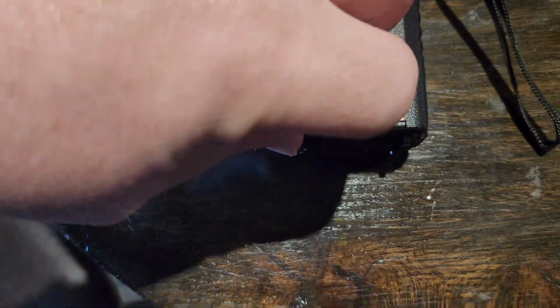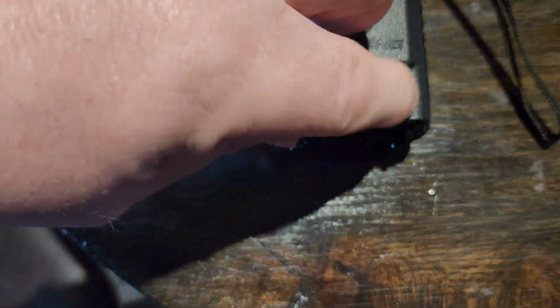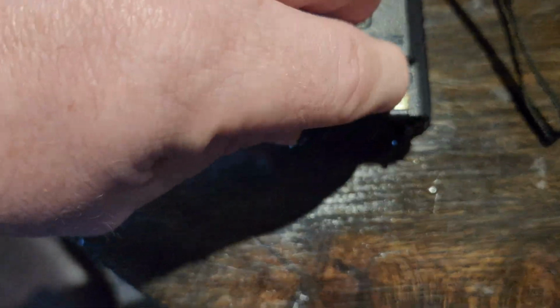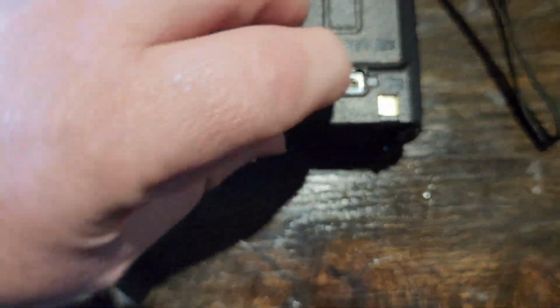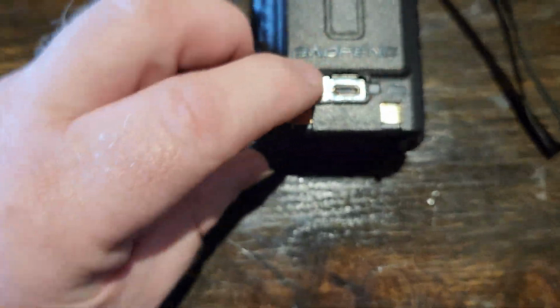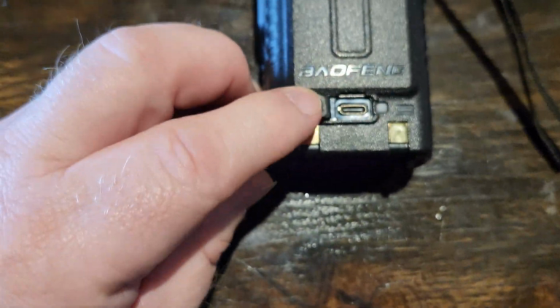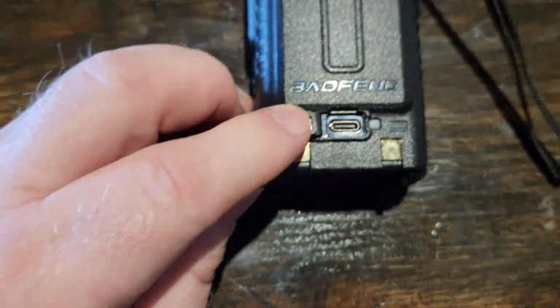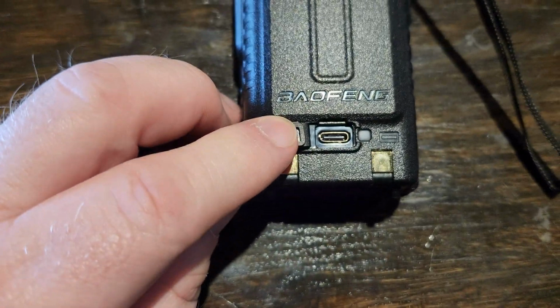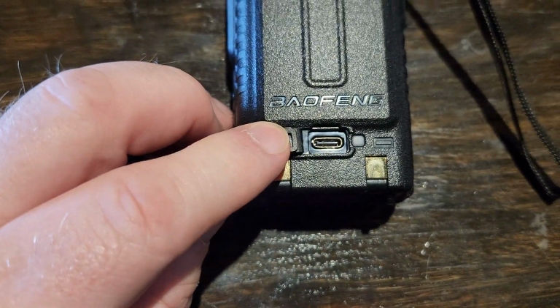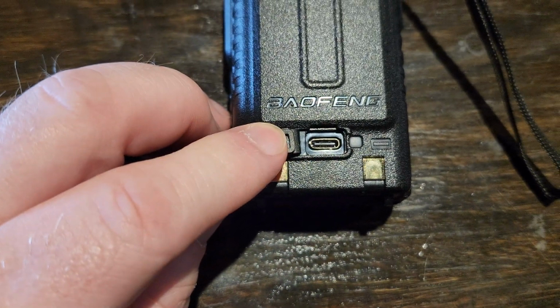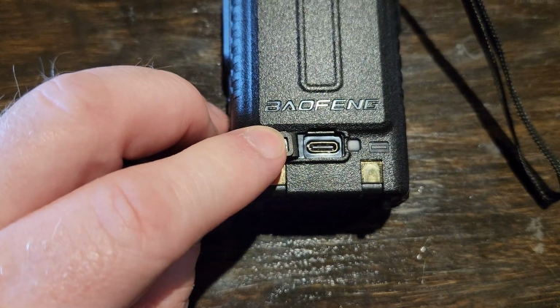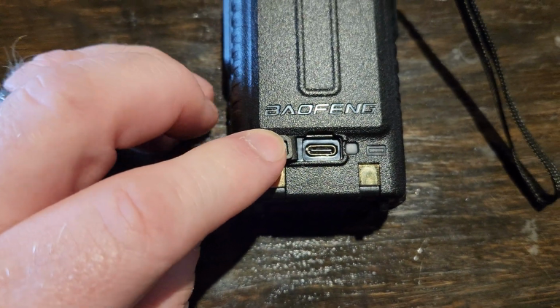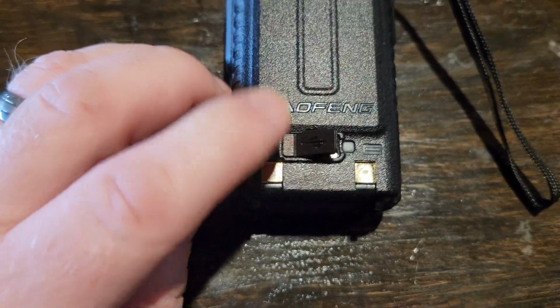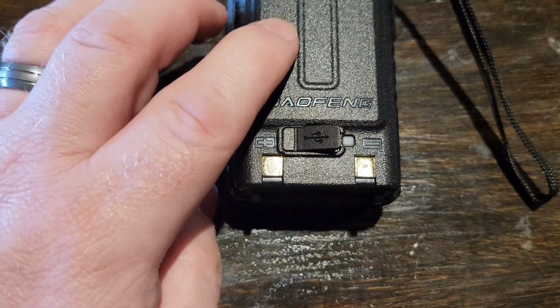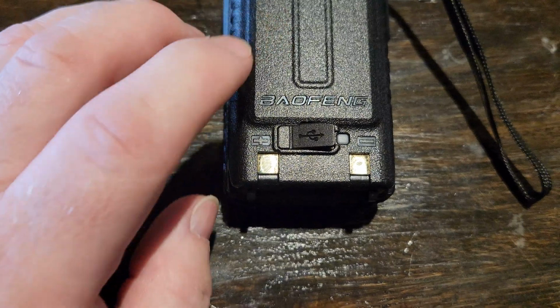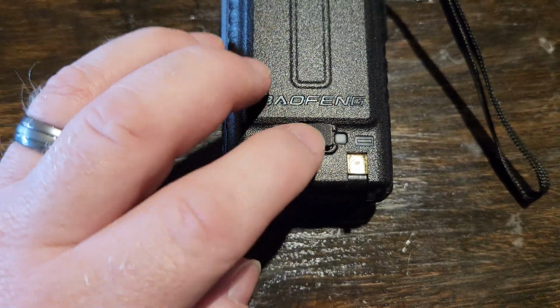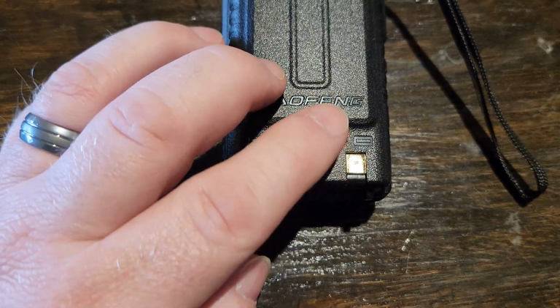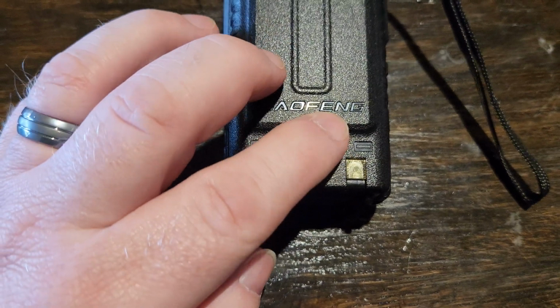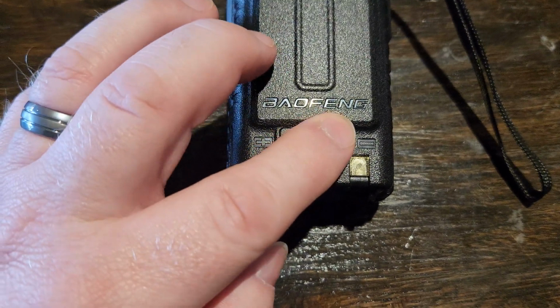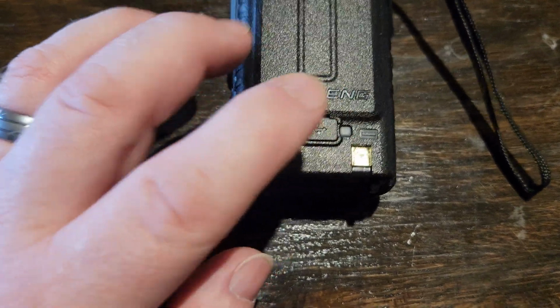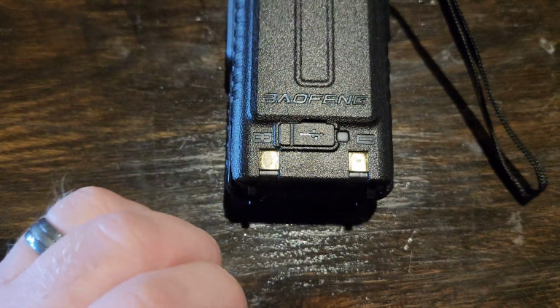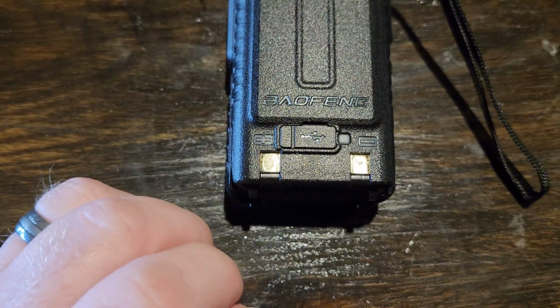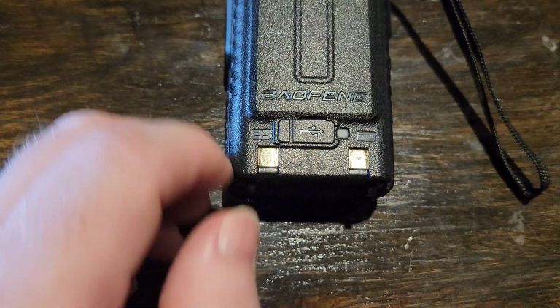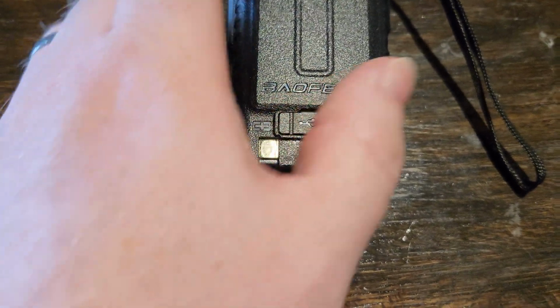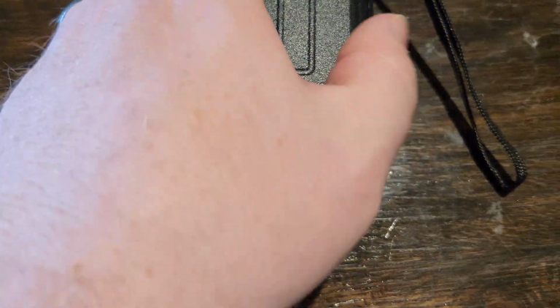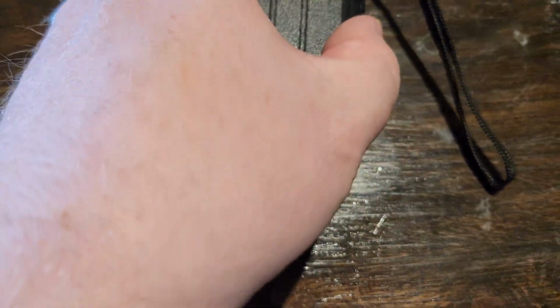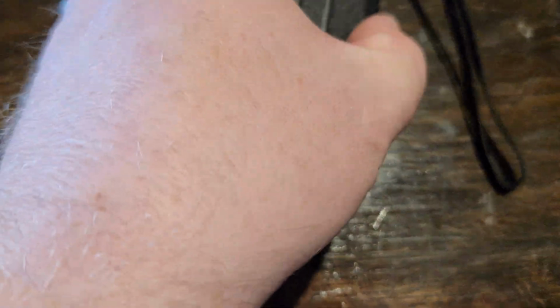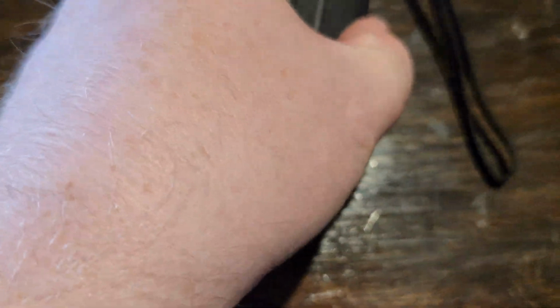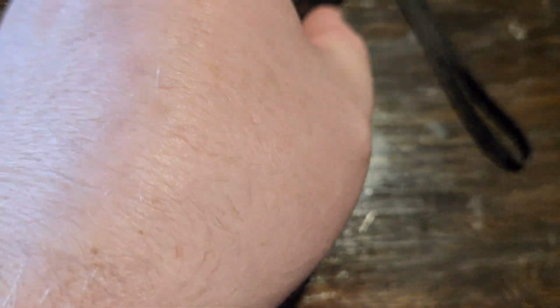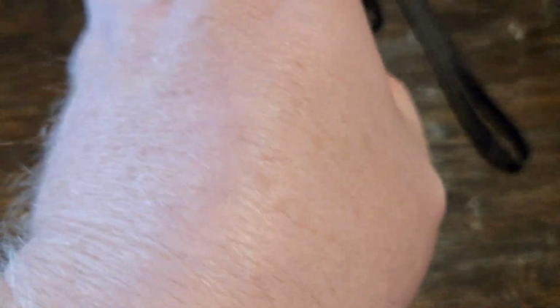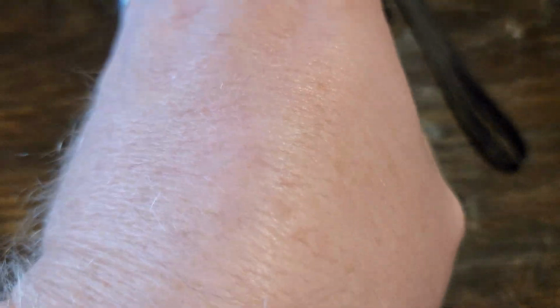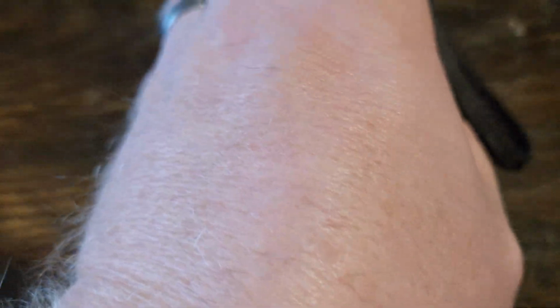Rechargeable battery on the back. Pull this battery off, throw it on a charger, put a new battery in — good to go.